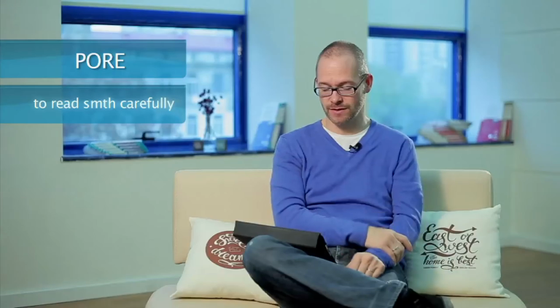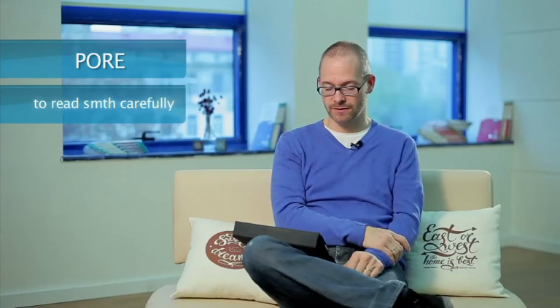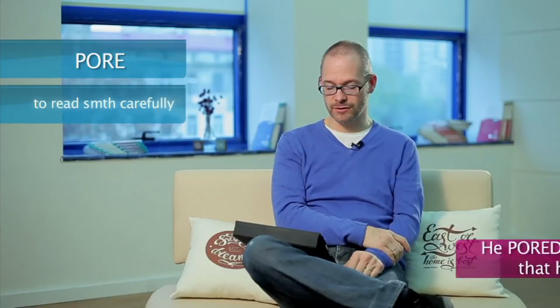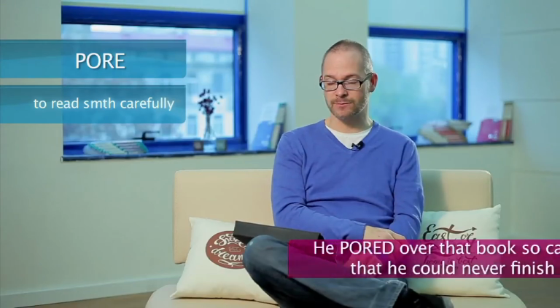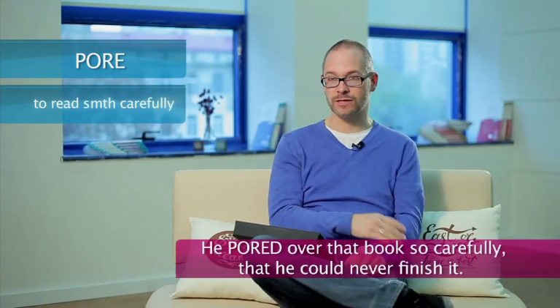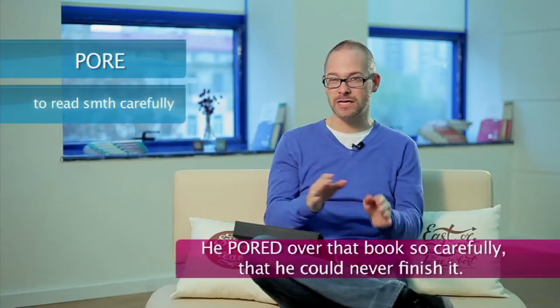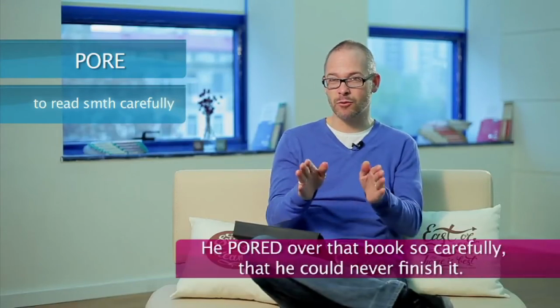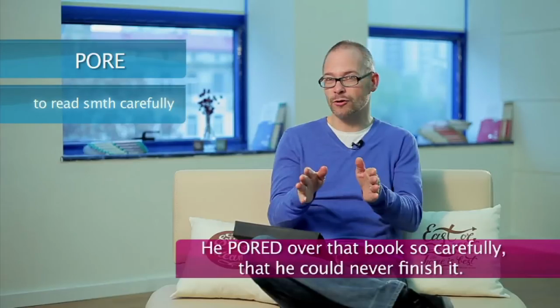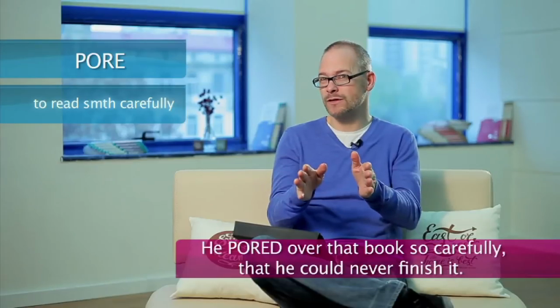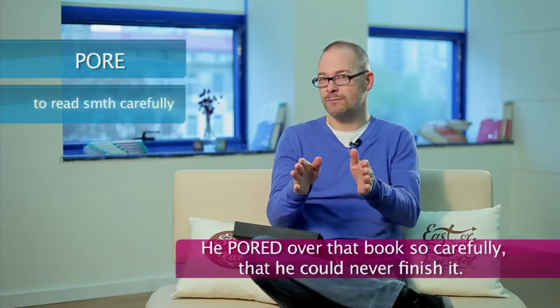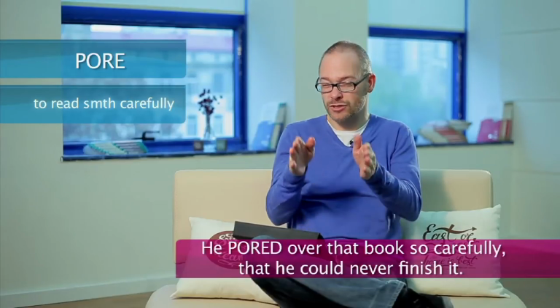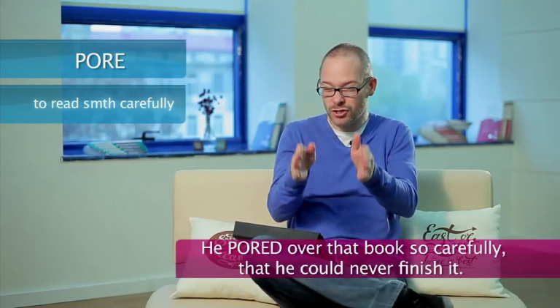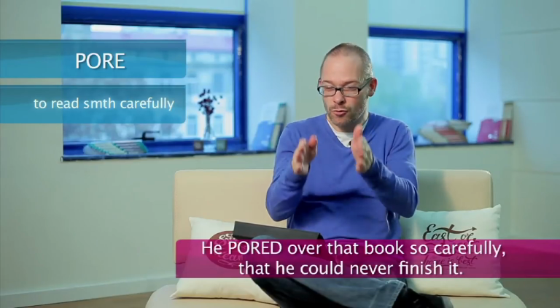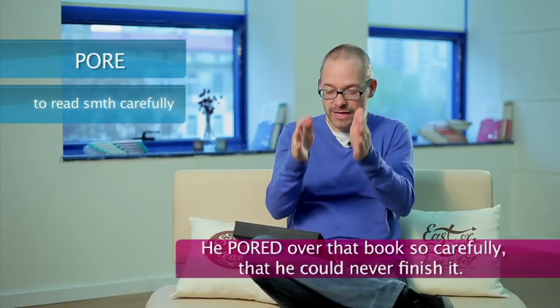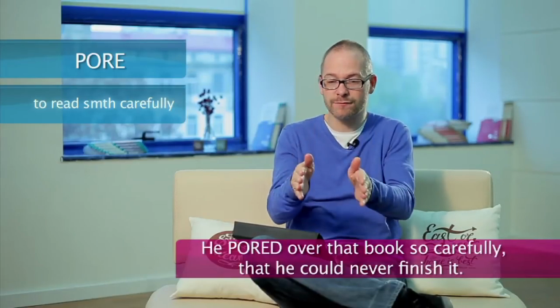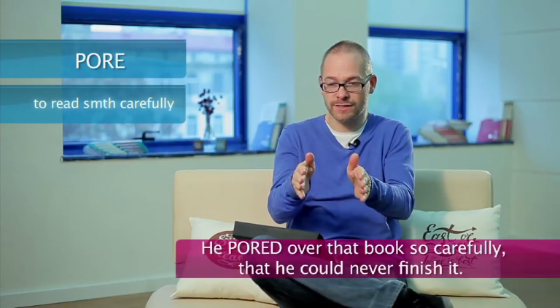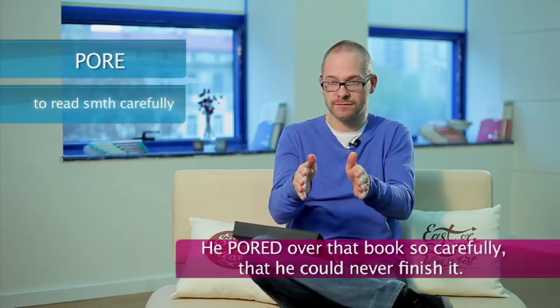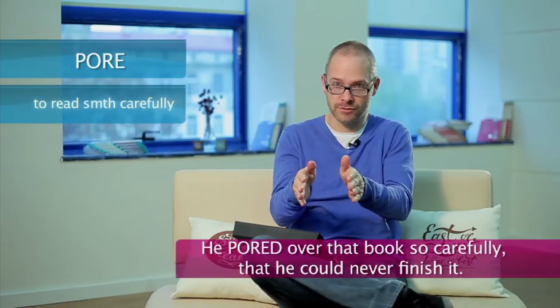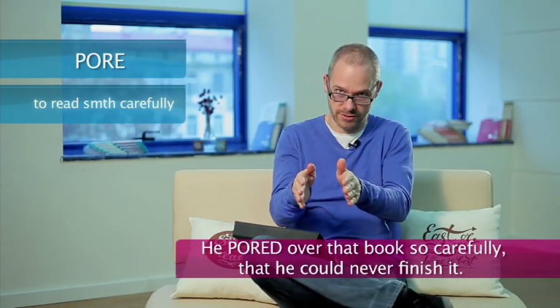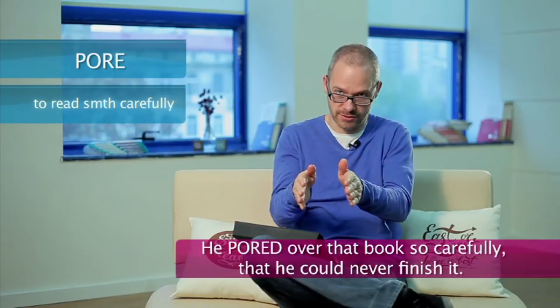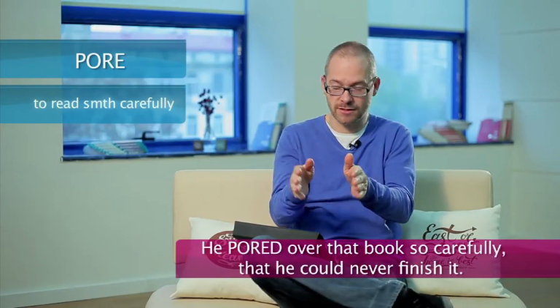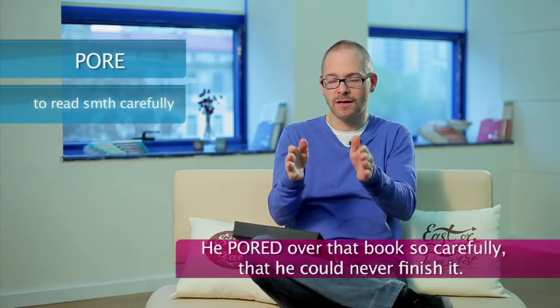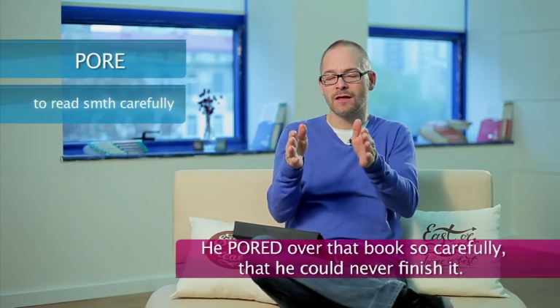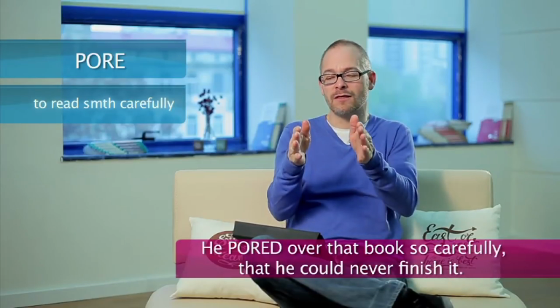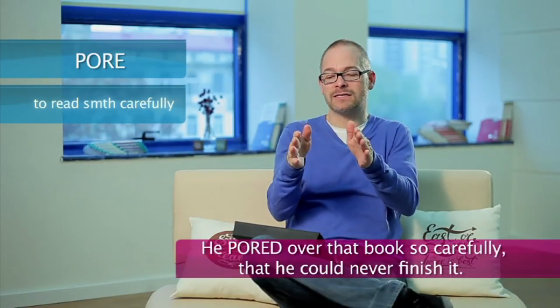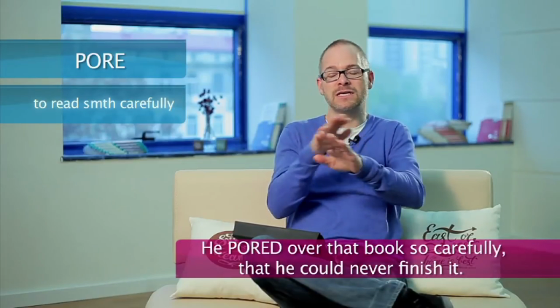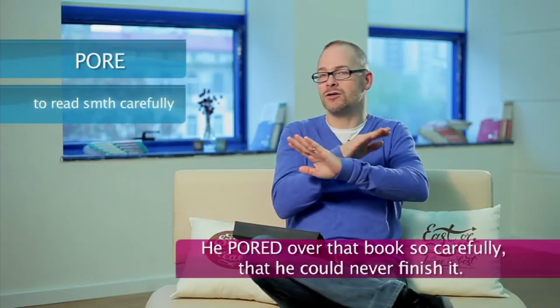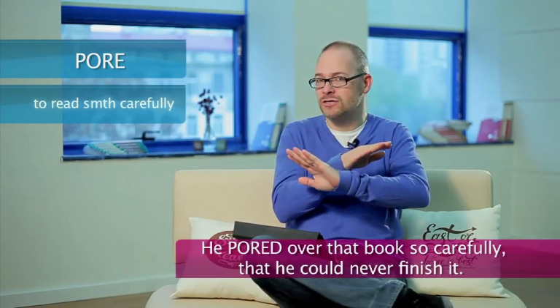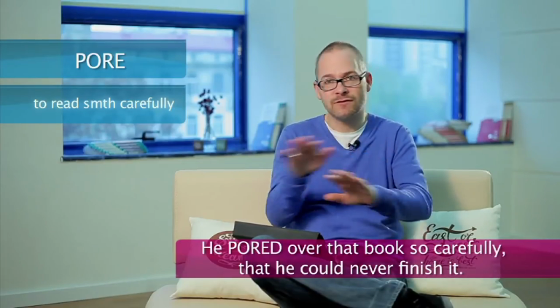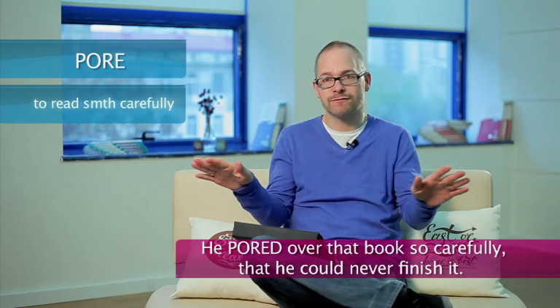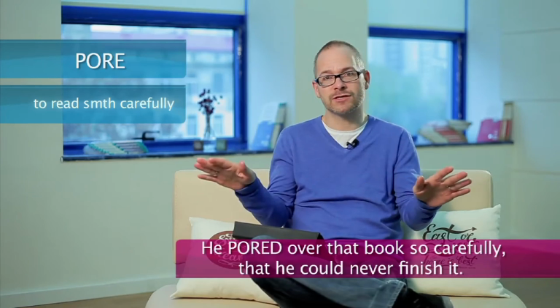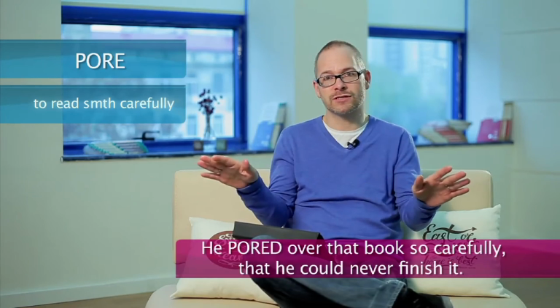For example, he pored over that book so carefully — Dostoevsky — that he could never finish it.